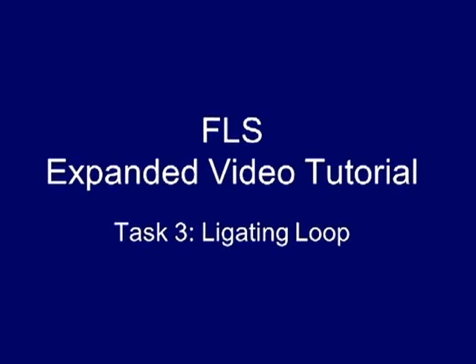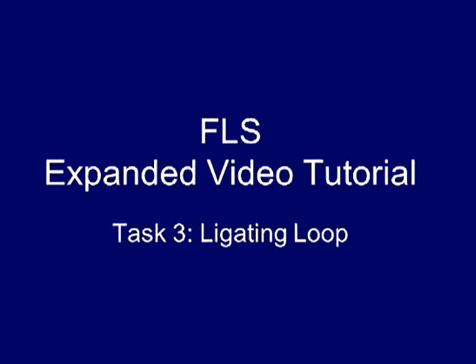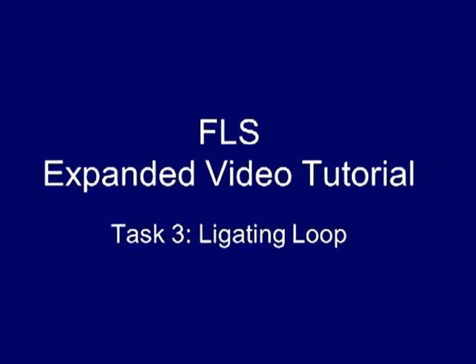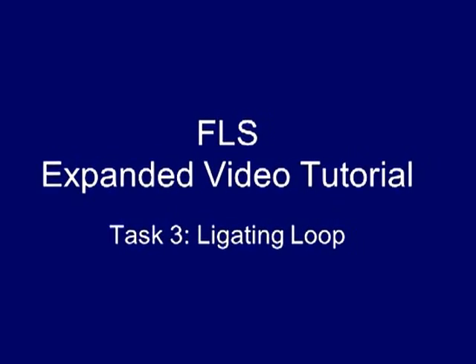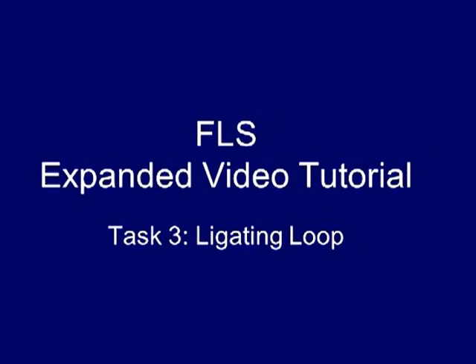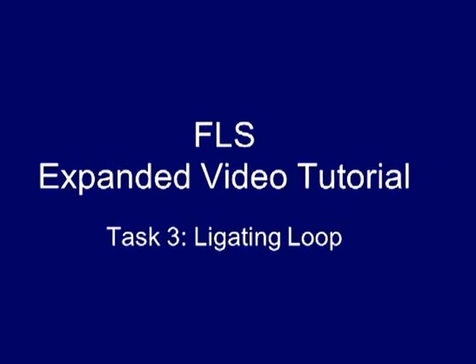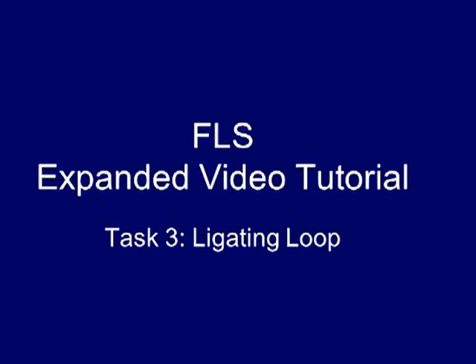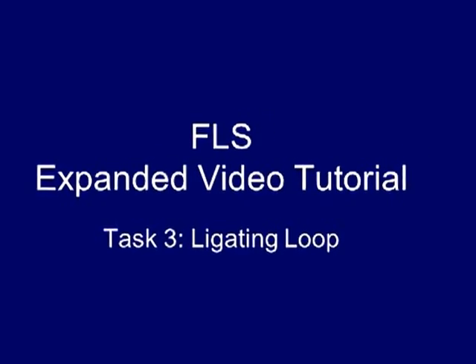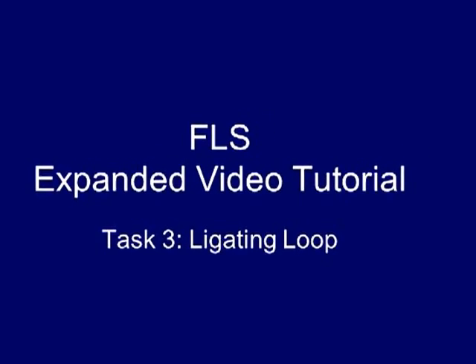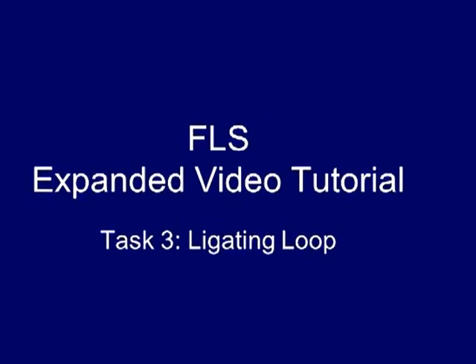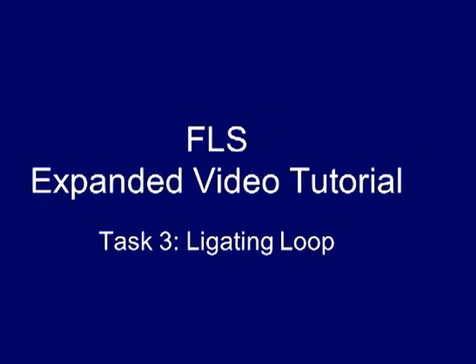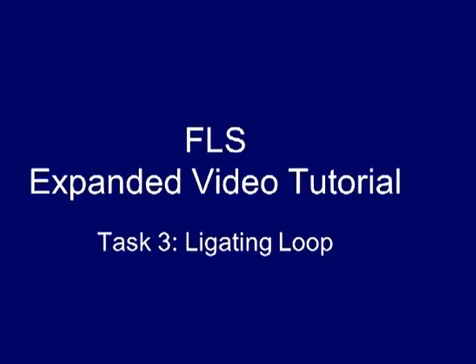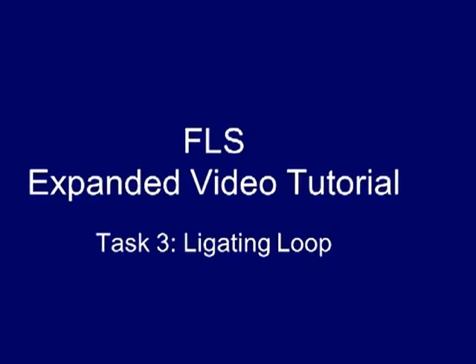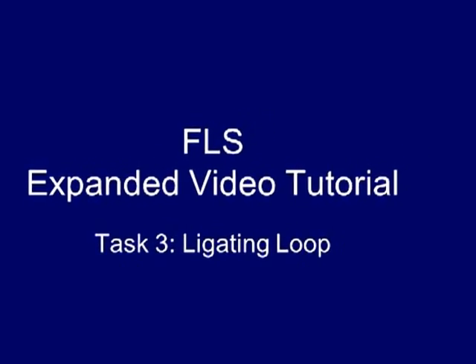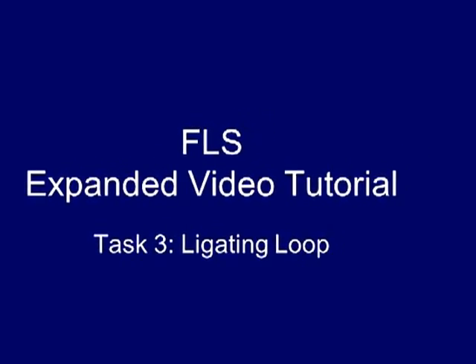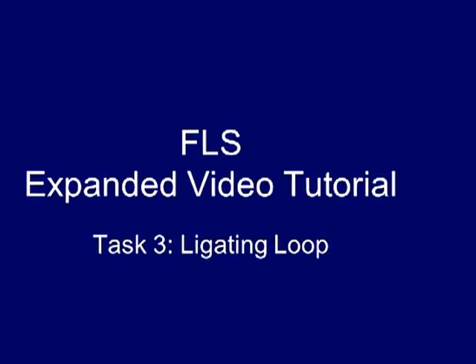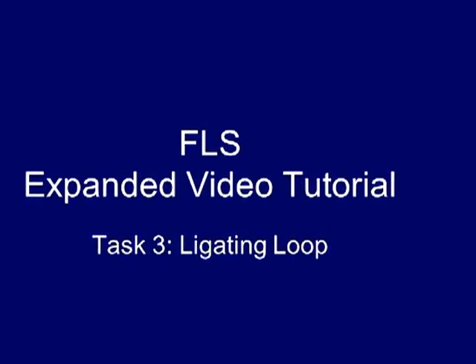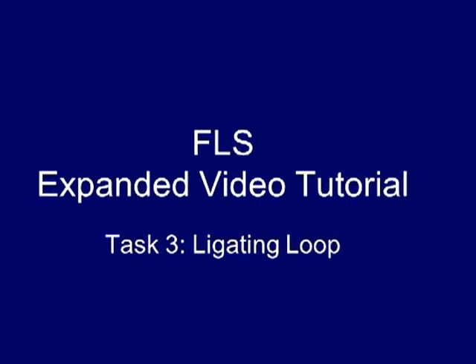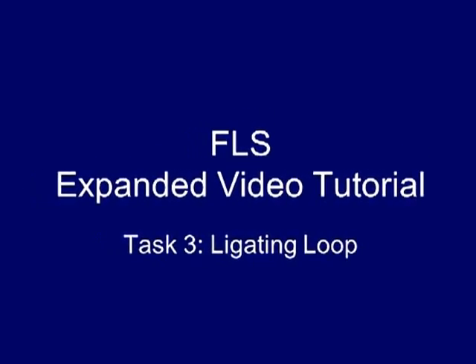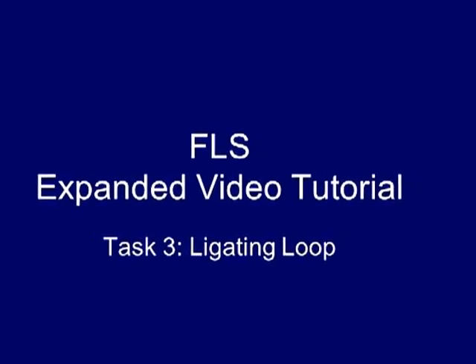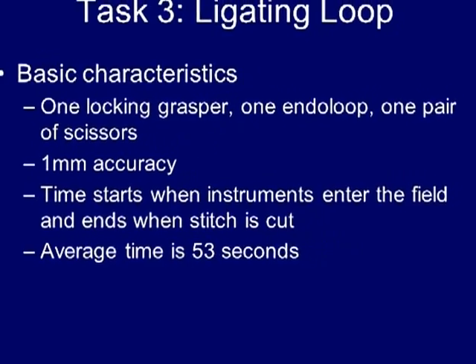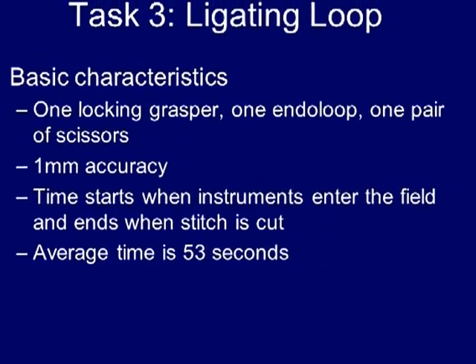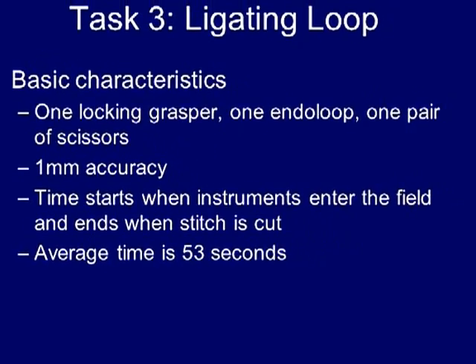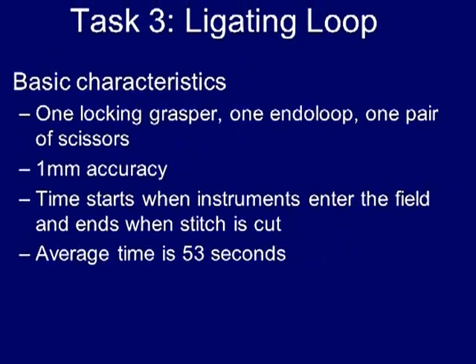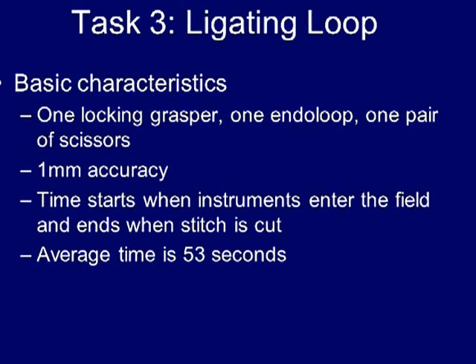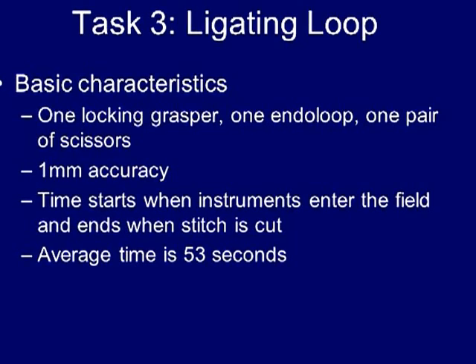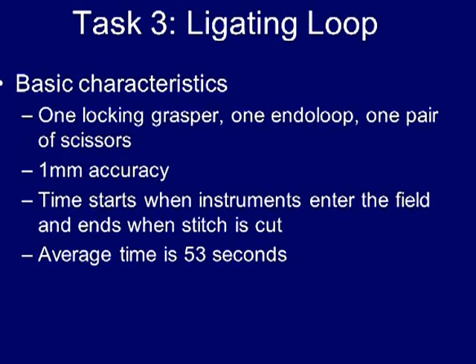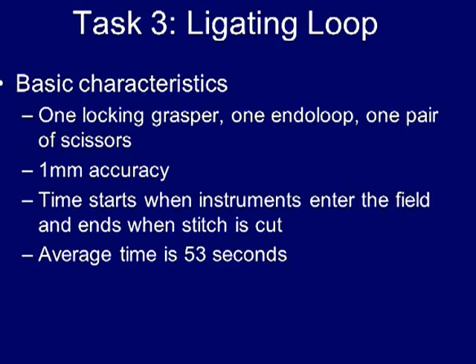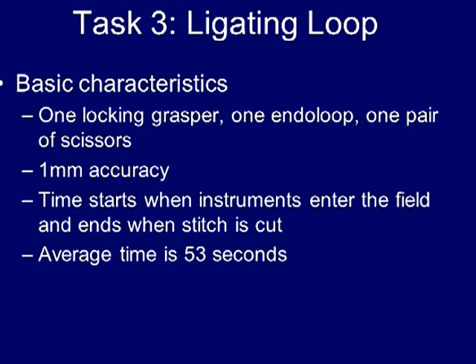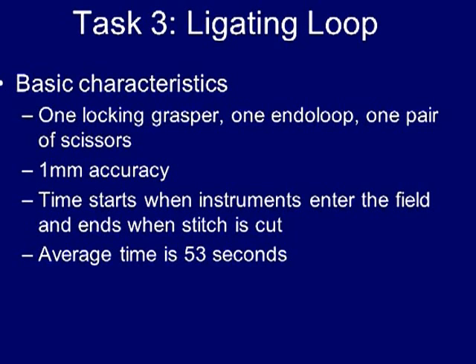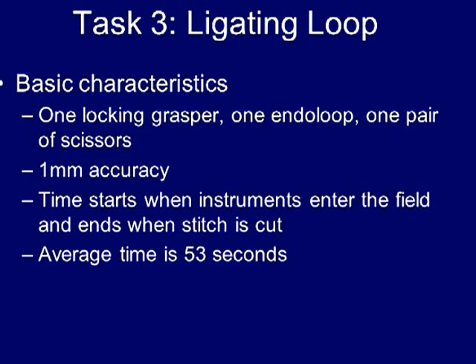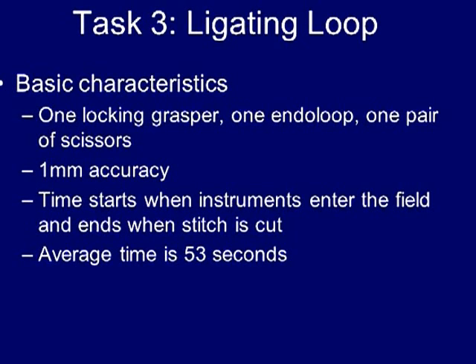Task number three: placement of the ligating loop. For this exercise, you're given one locking grasper, an end of loop, and a pair of scissors.